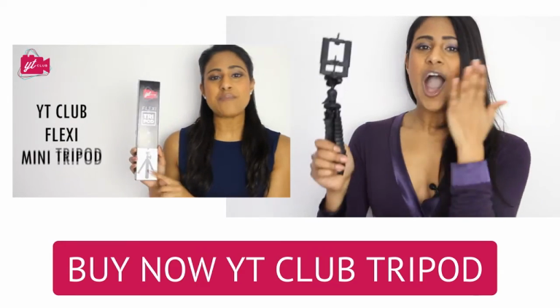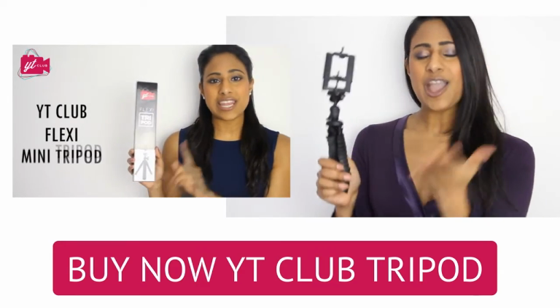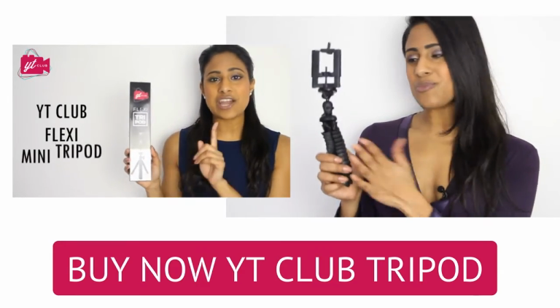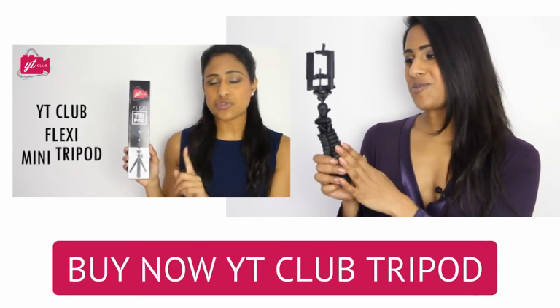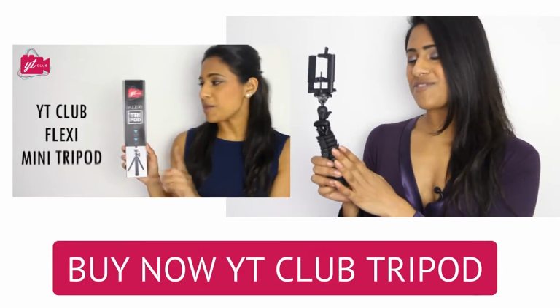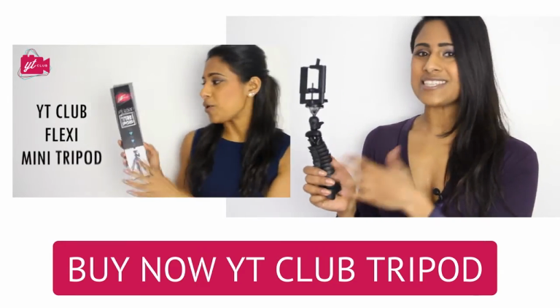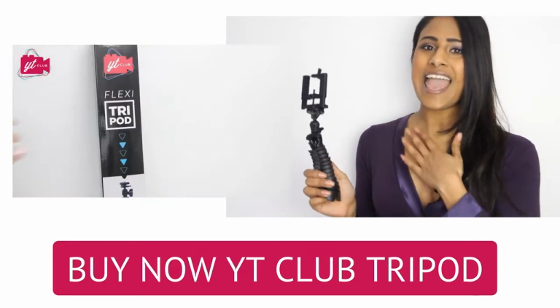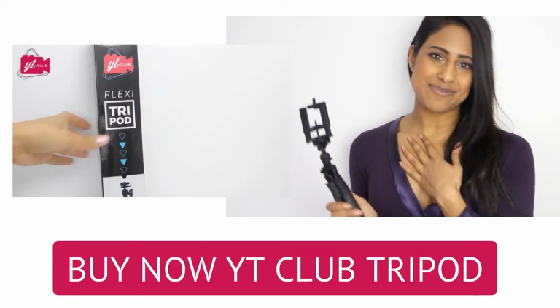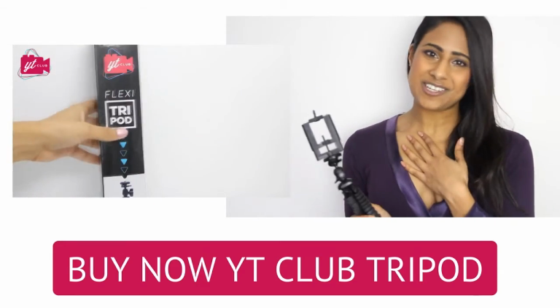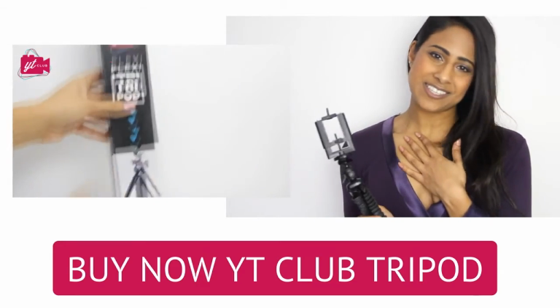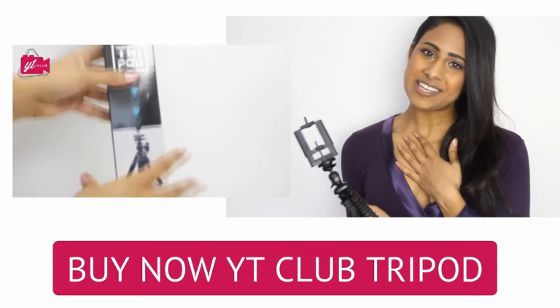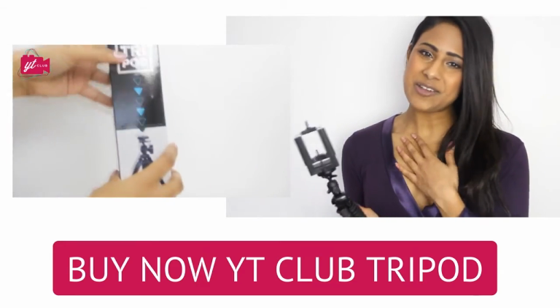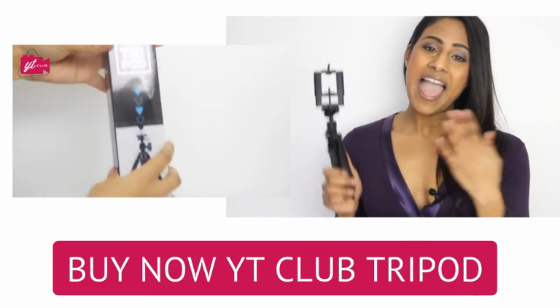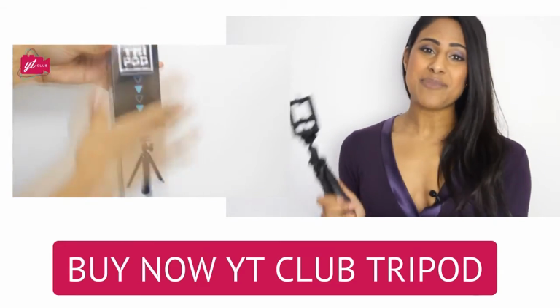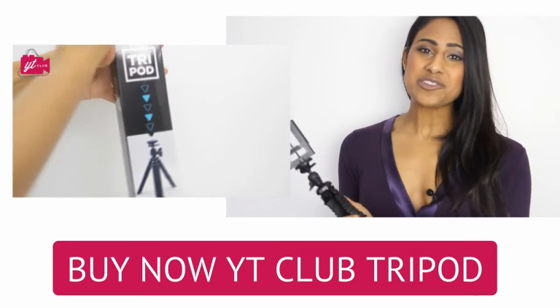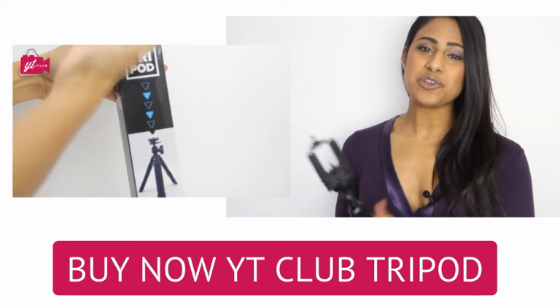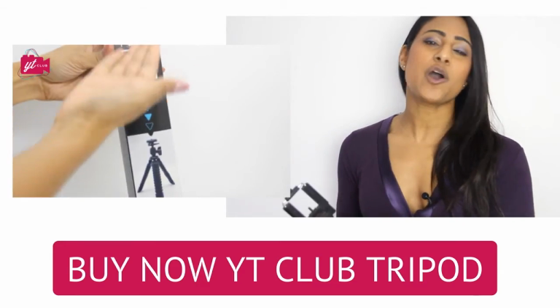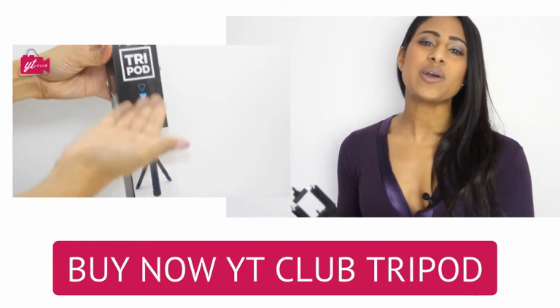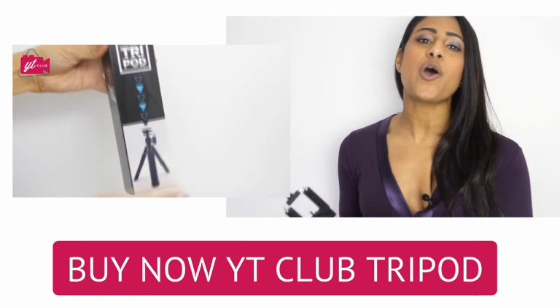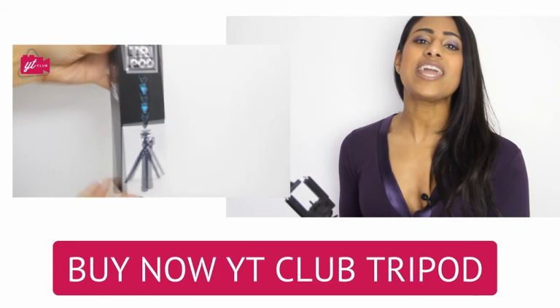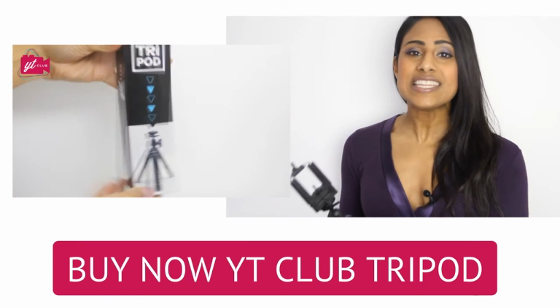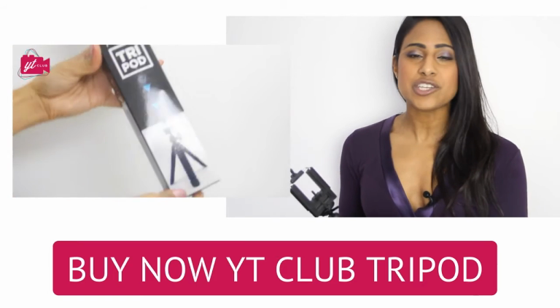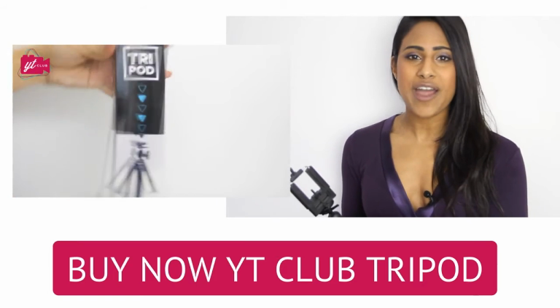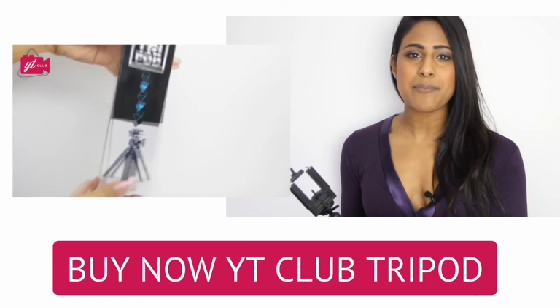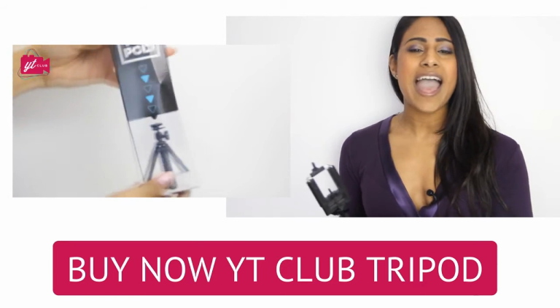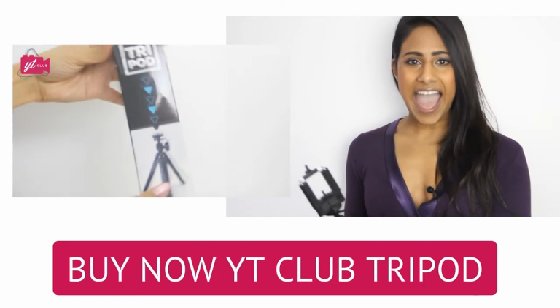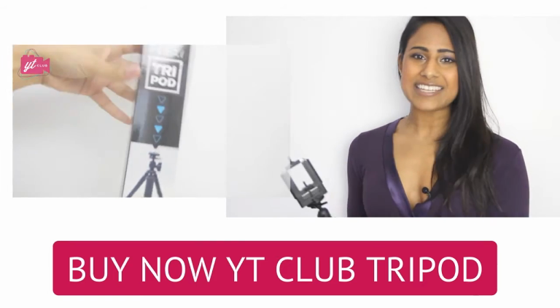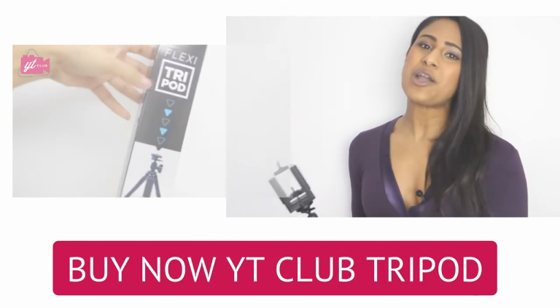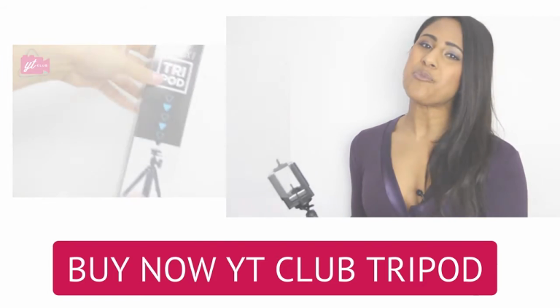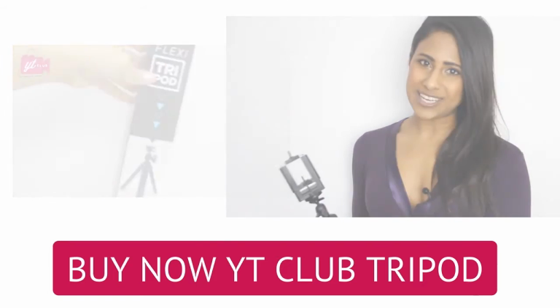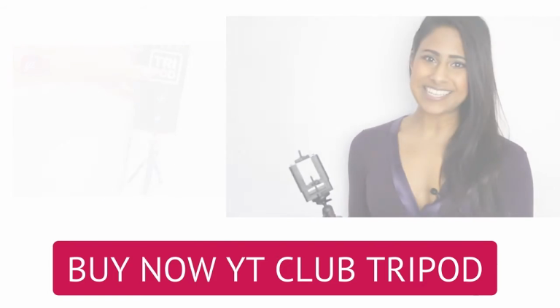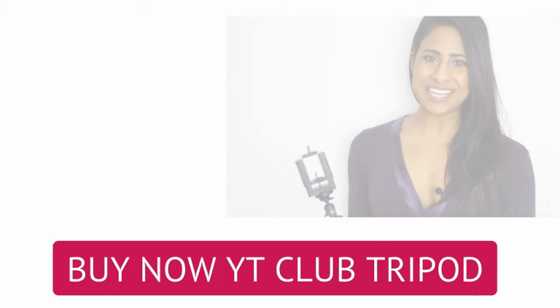I hope you love this as much as I do and make sure you follow us on Instagram at YT Club.